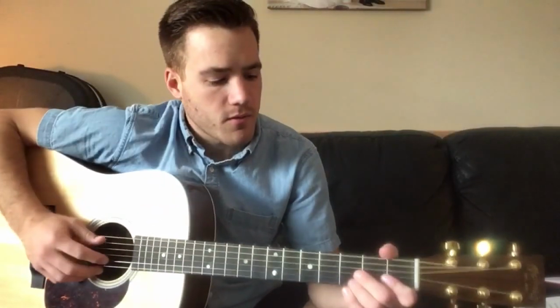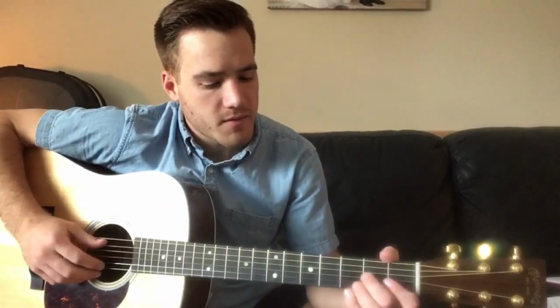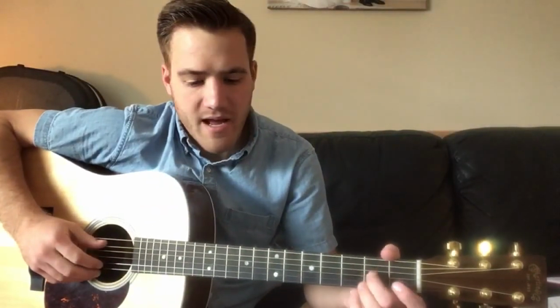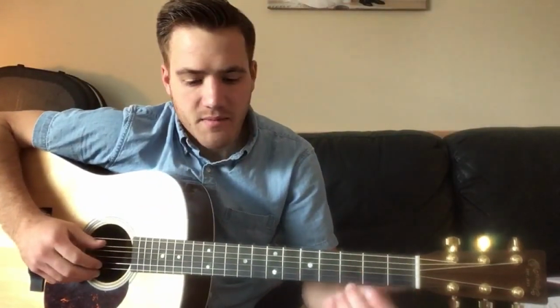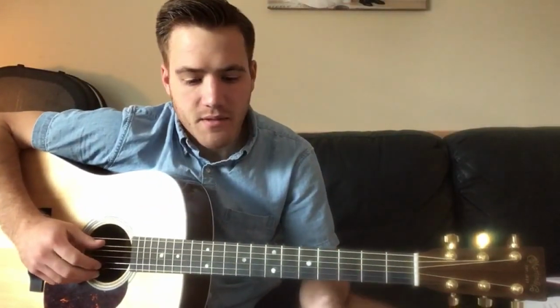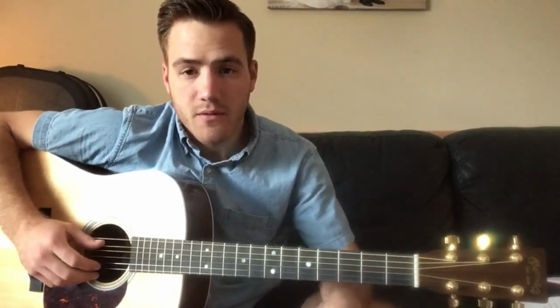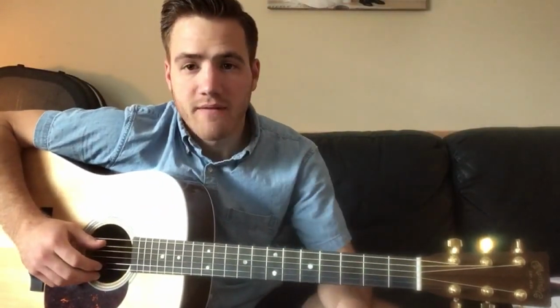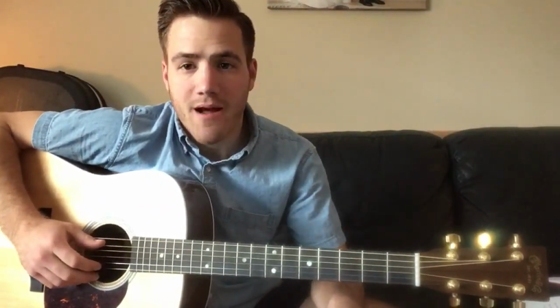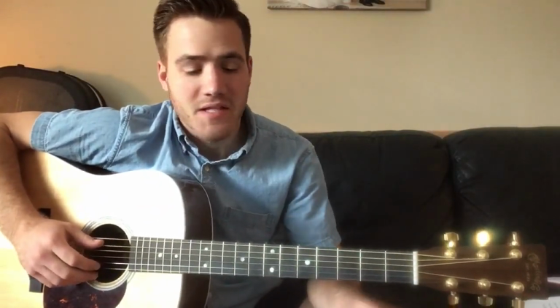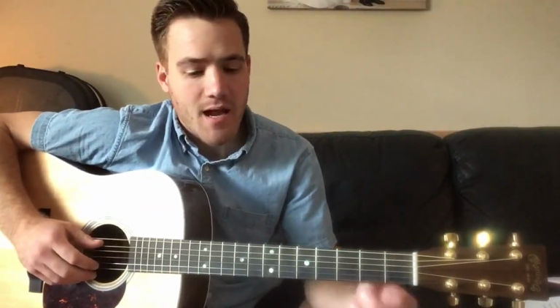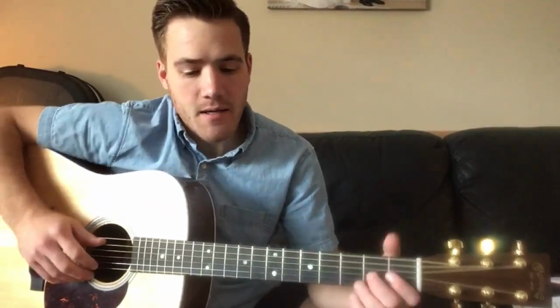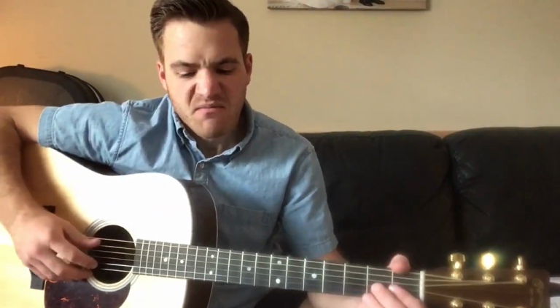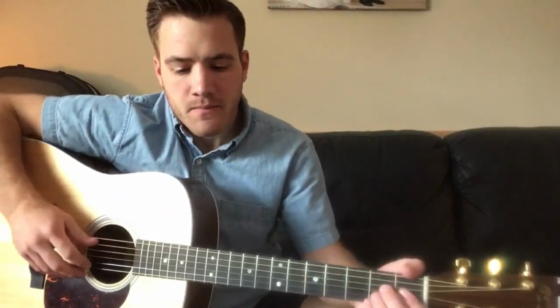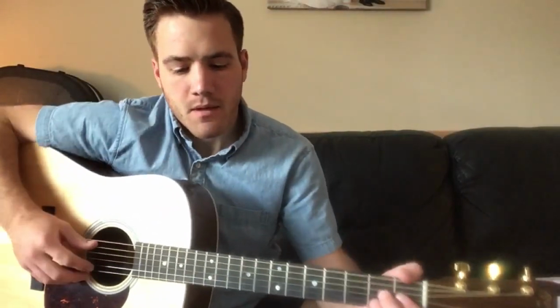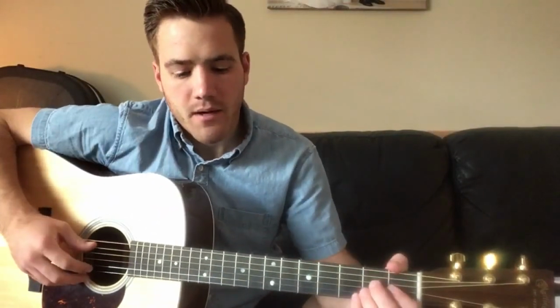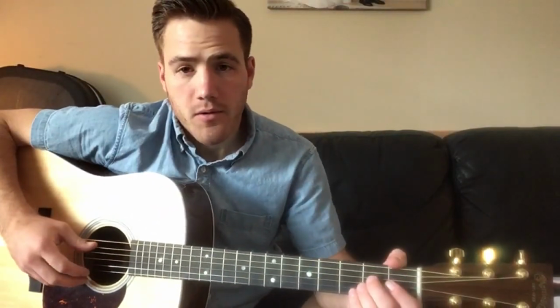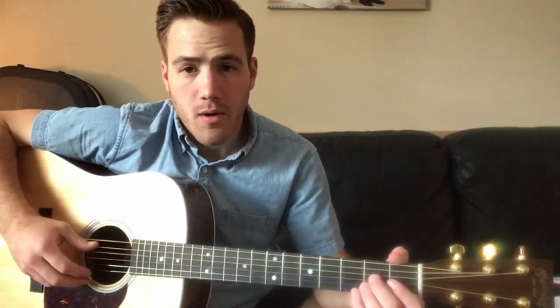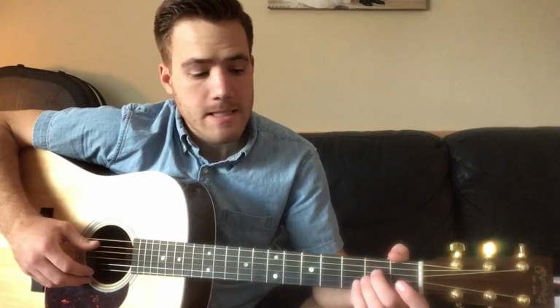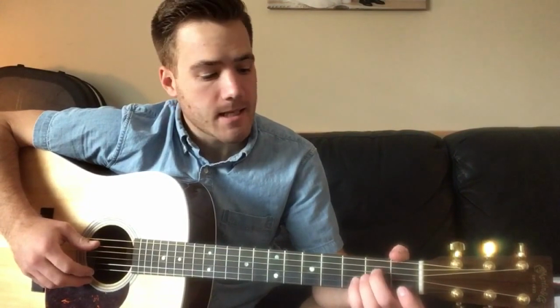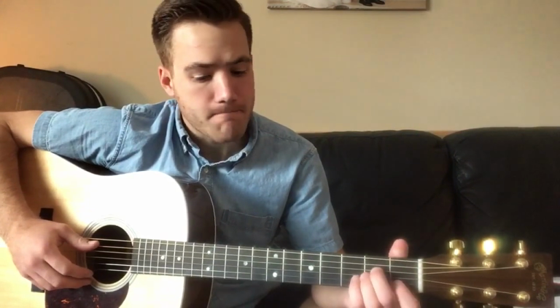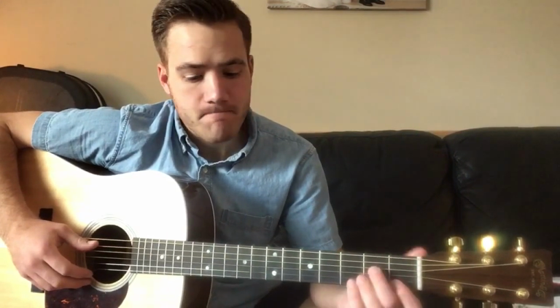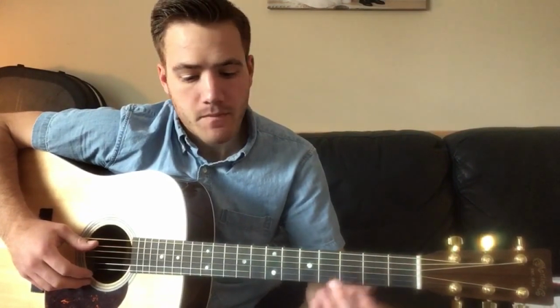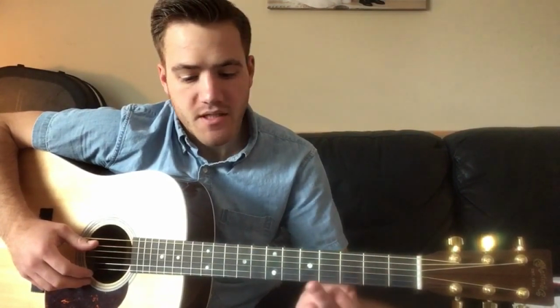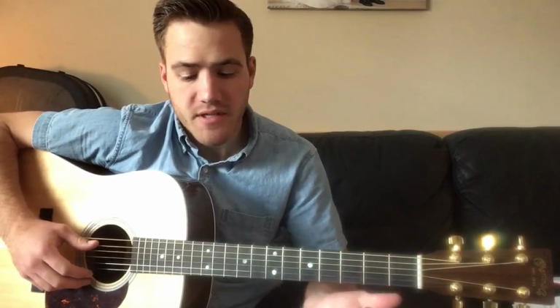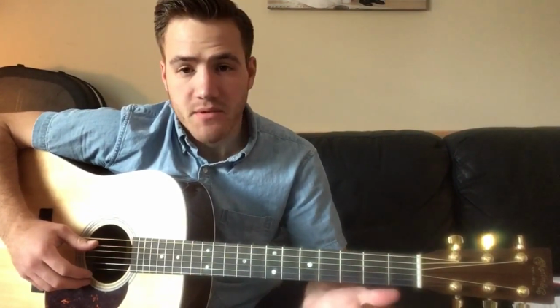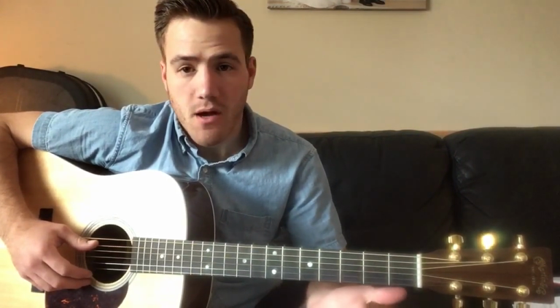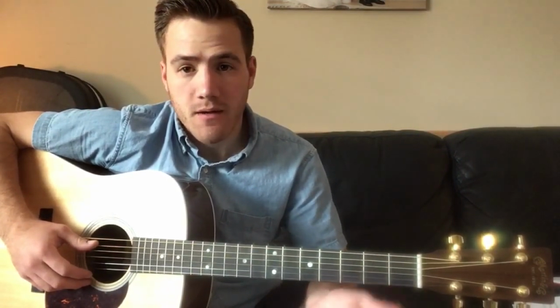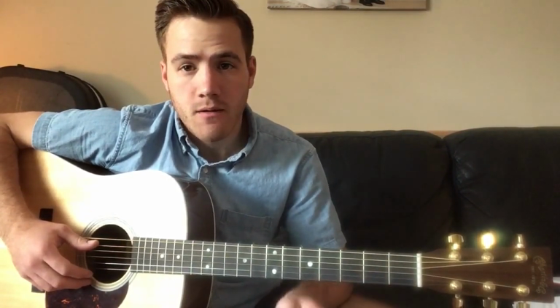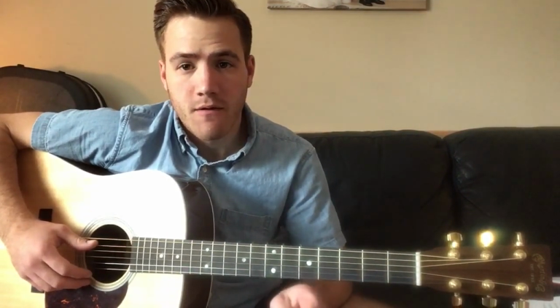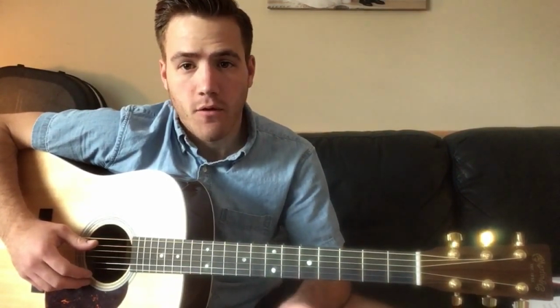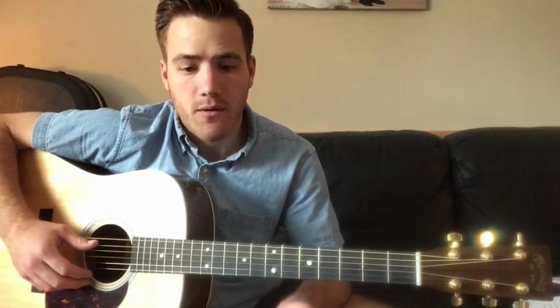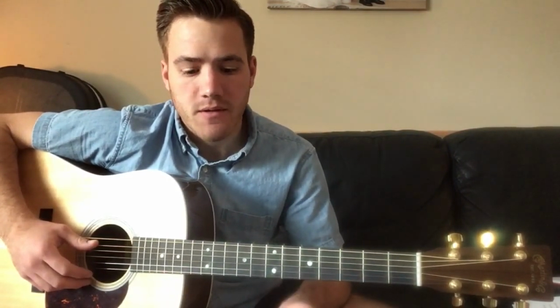Somebody asked me to do Livin' on the Sand by Colter Wall. It's a pretty simple song, four chords.